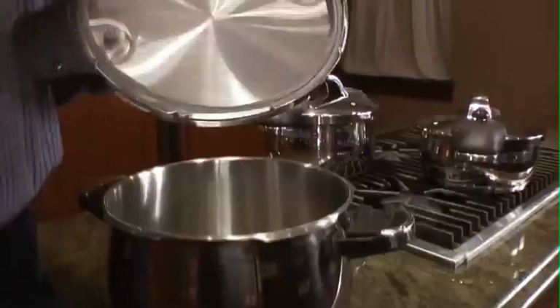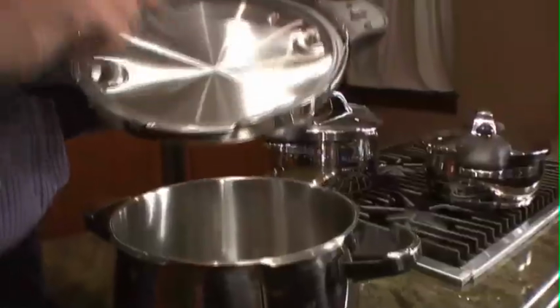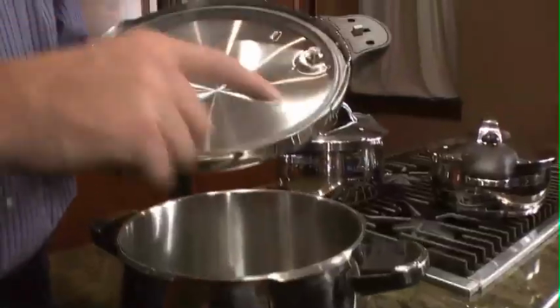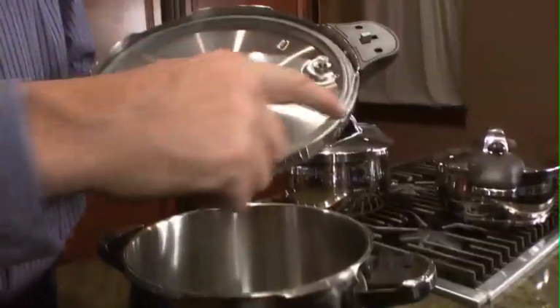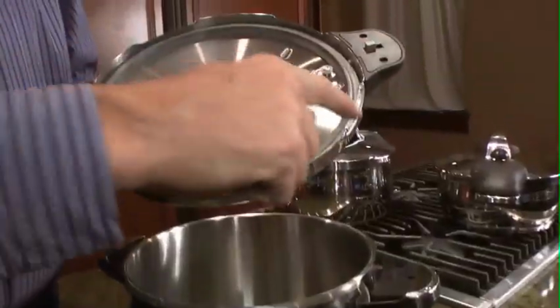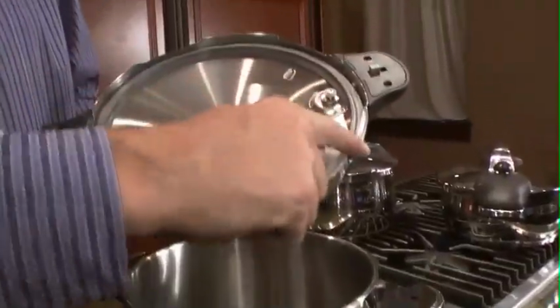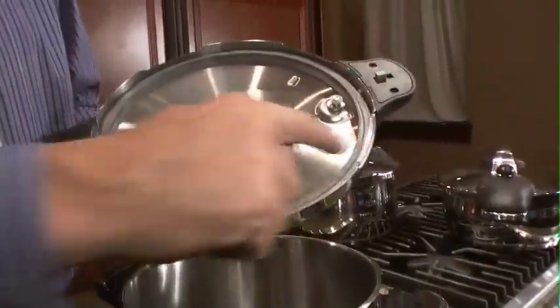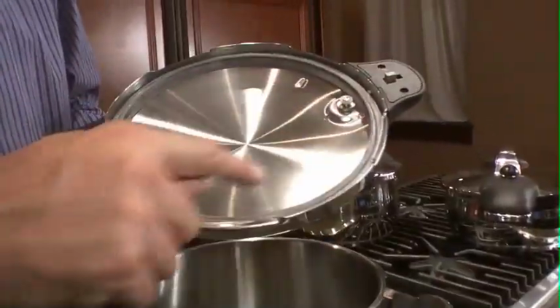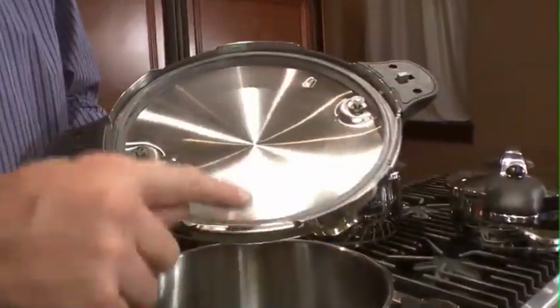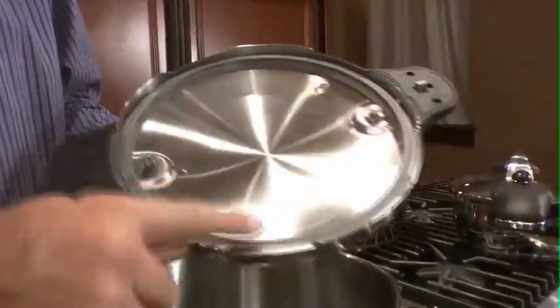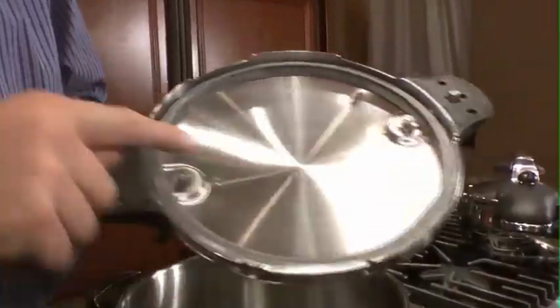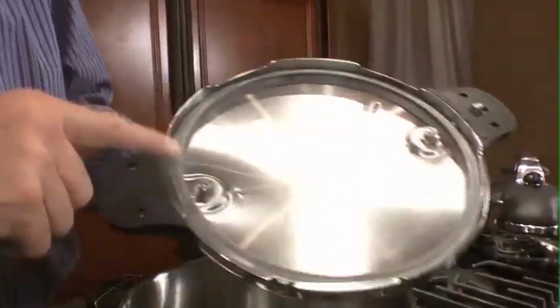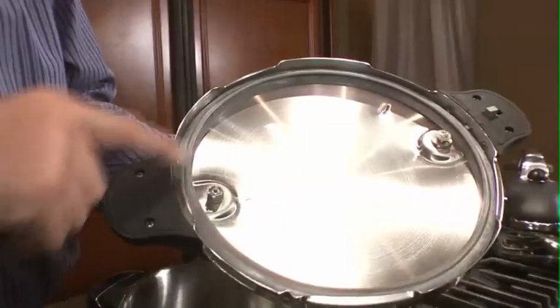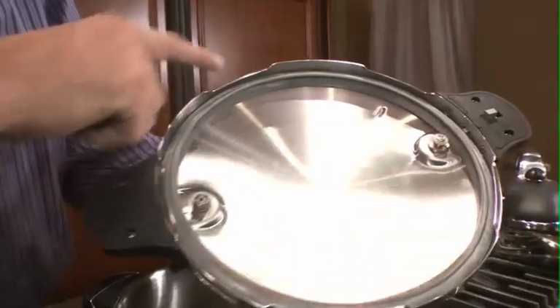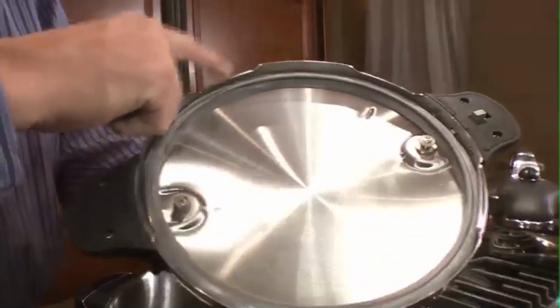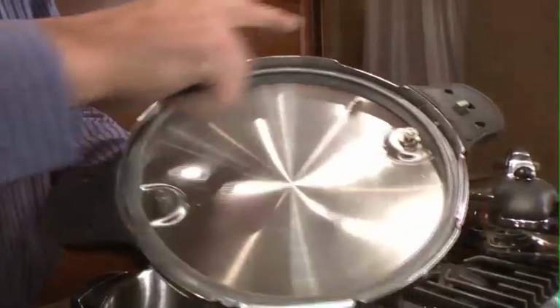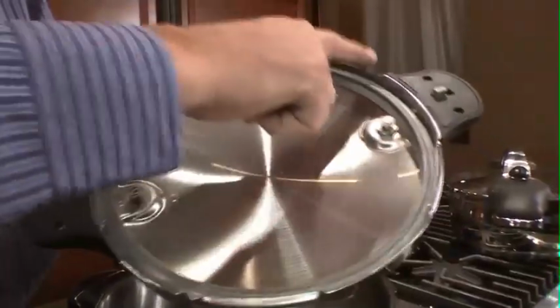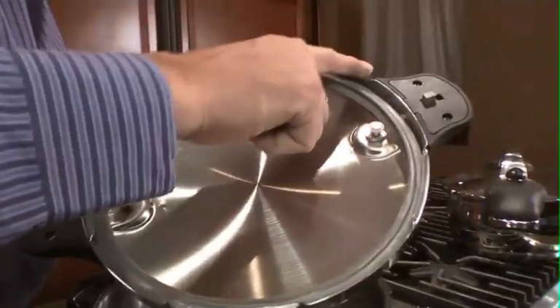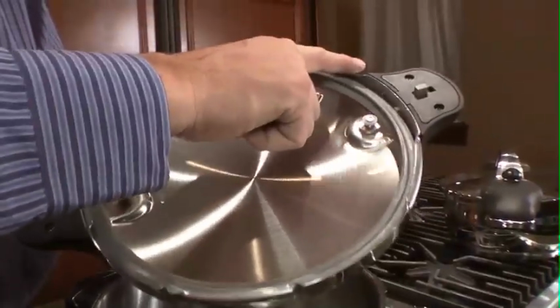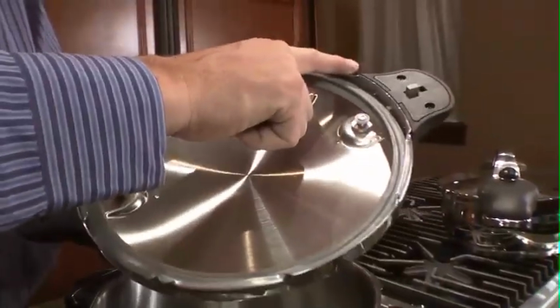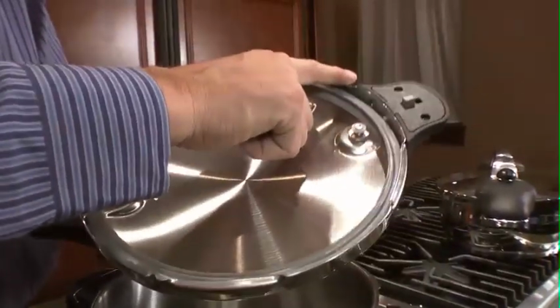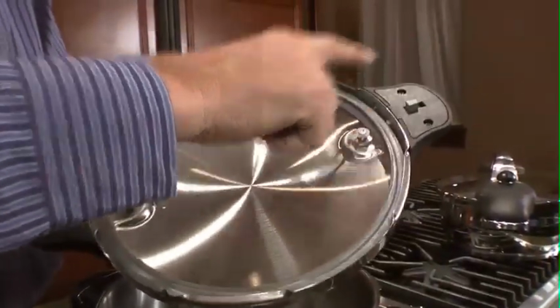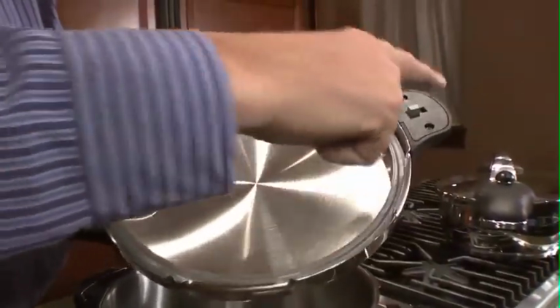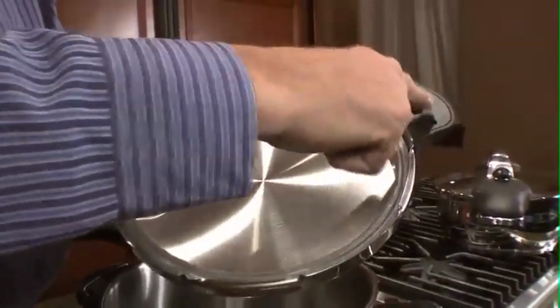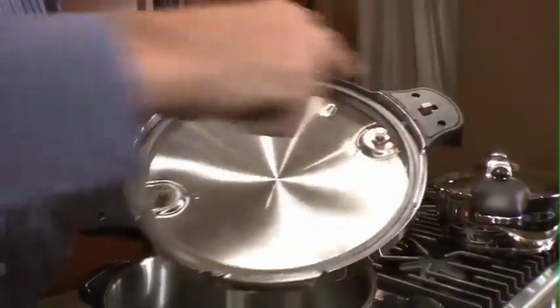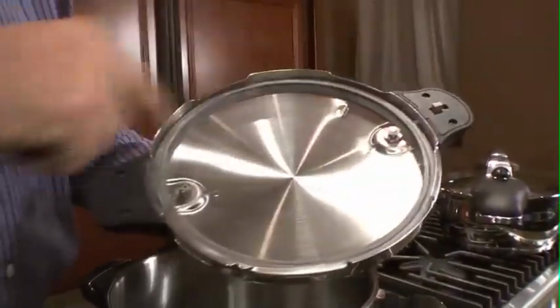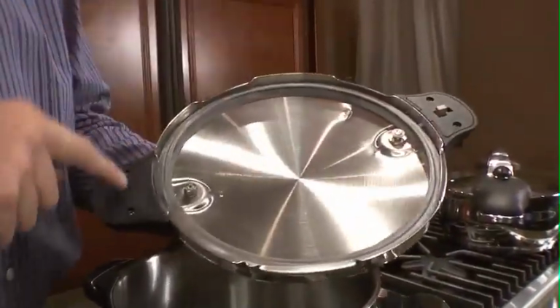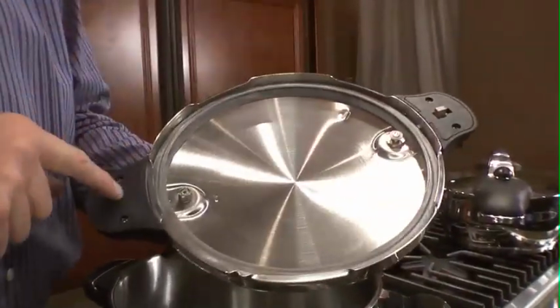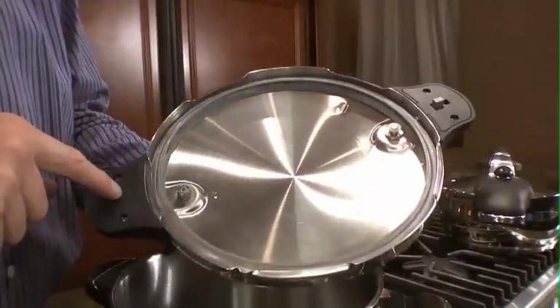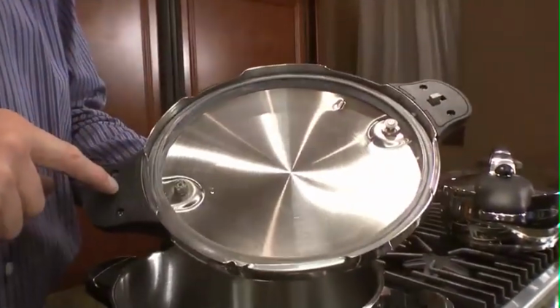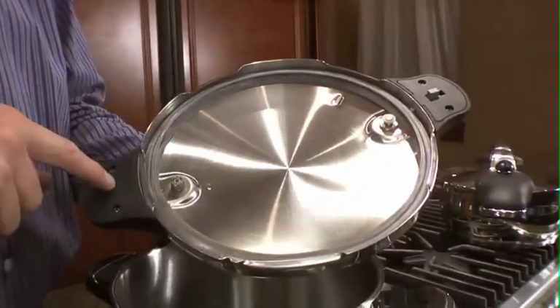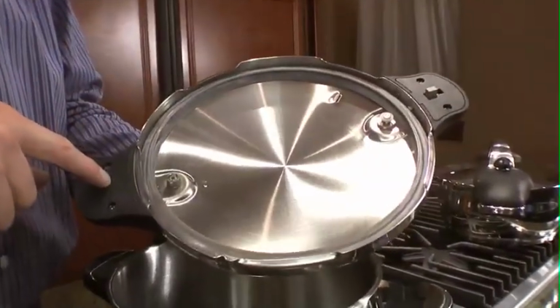First of all, the lid has one, two, three, four, five locks and a locking mechanism on the handle.